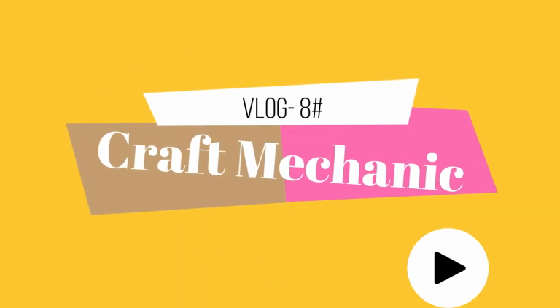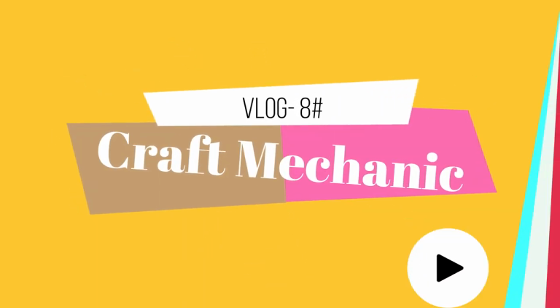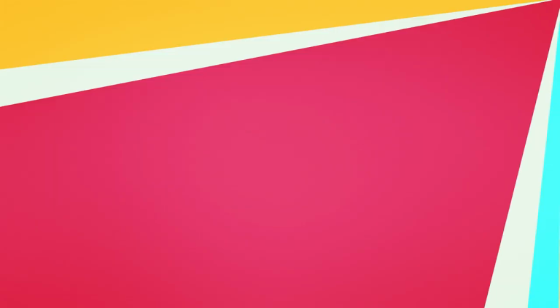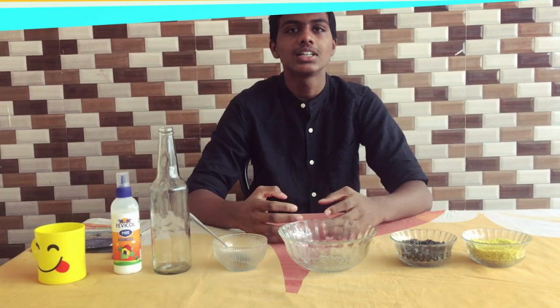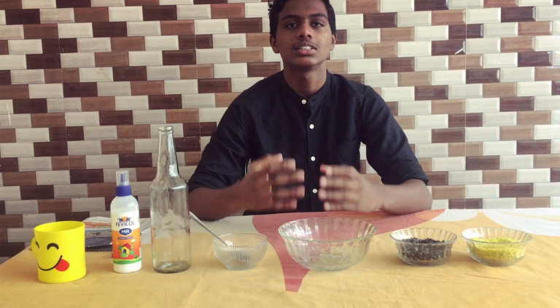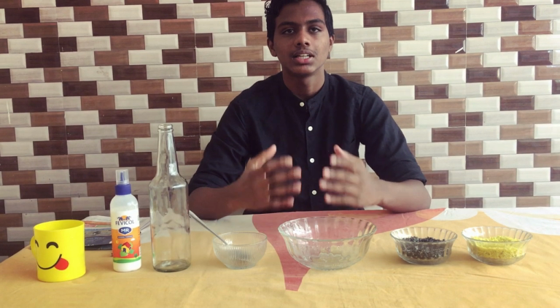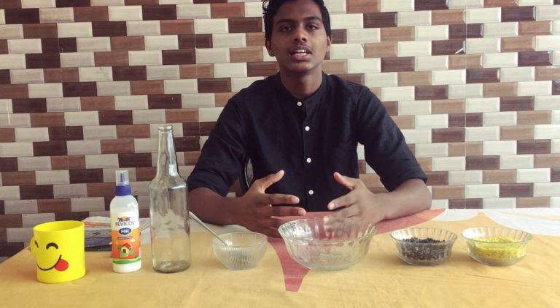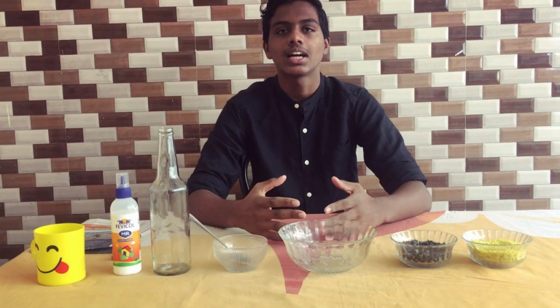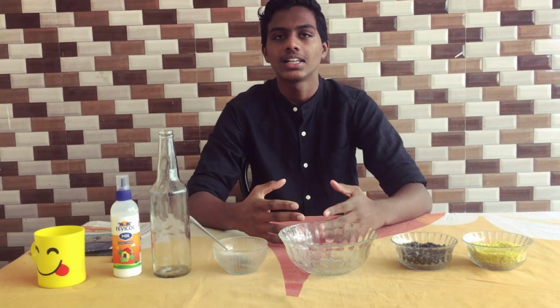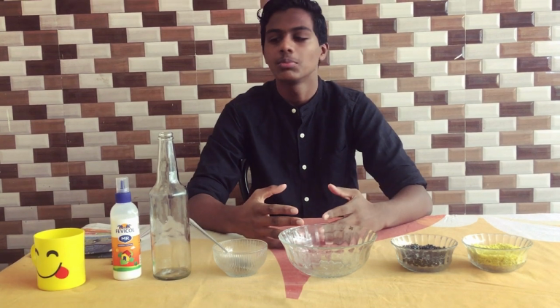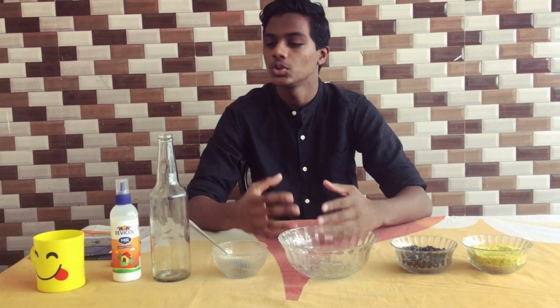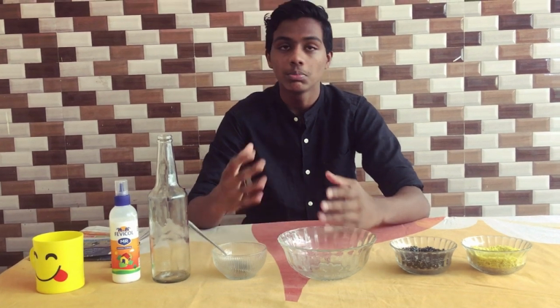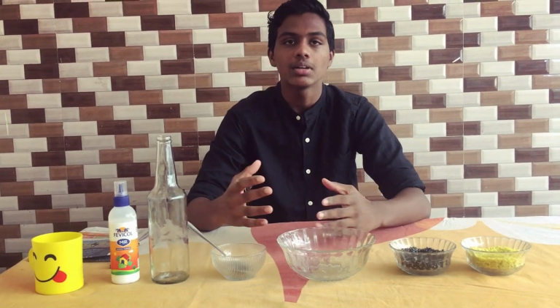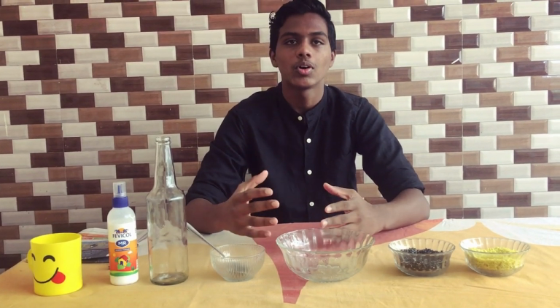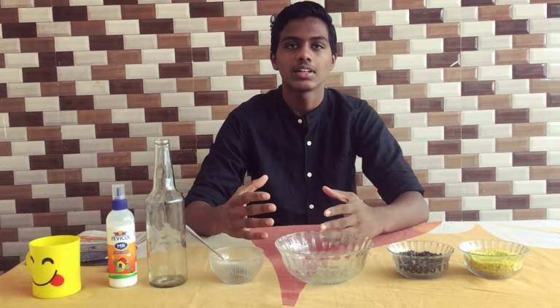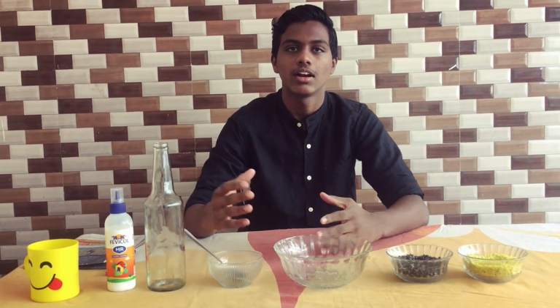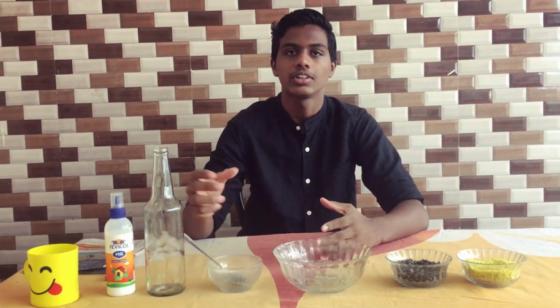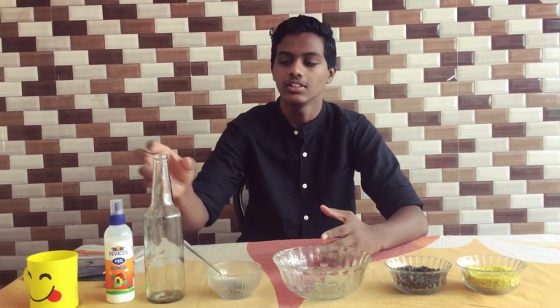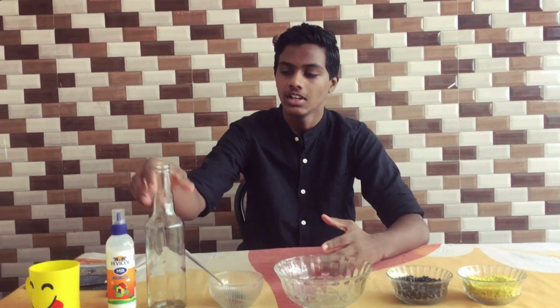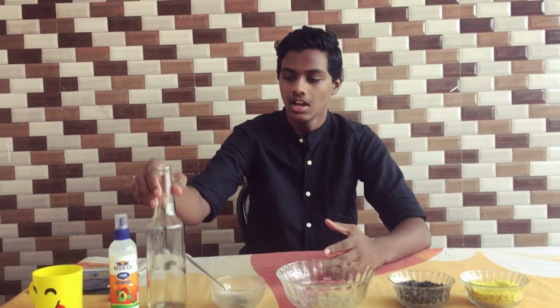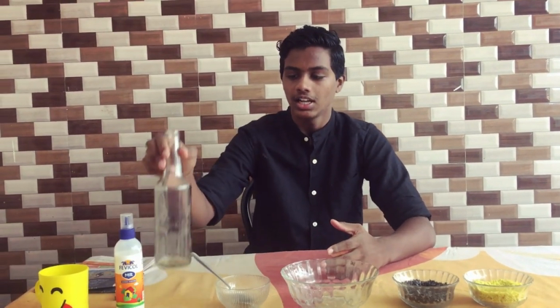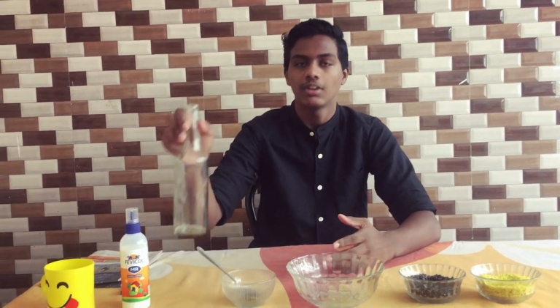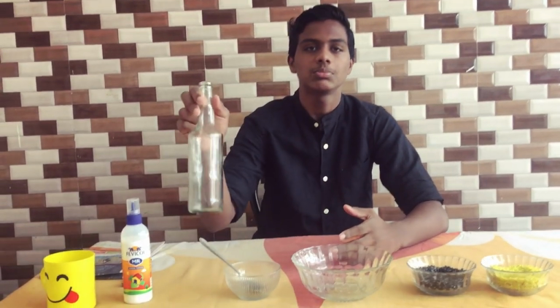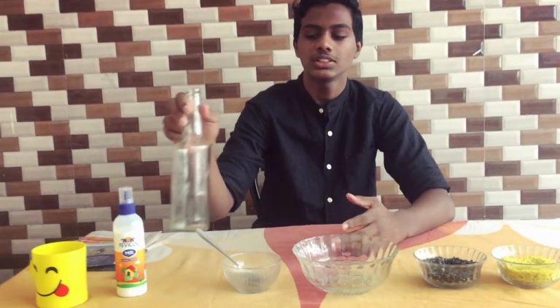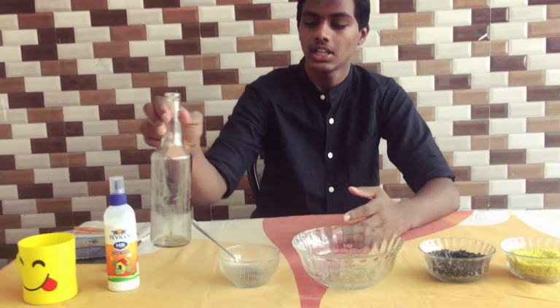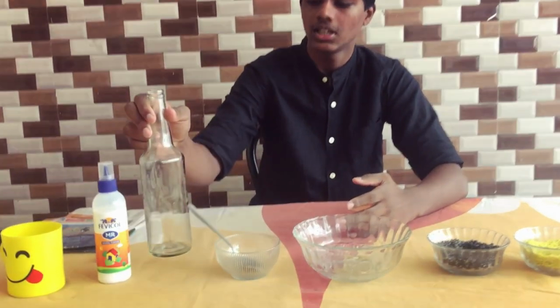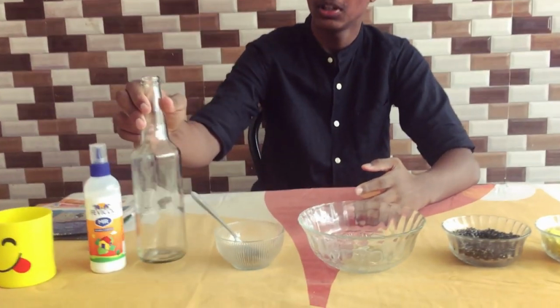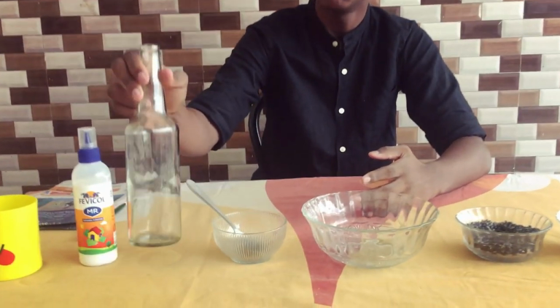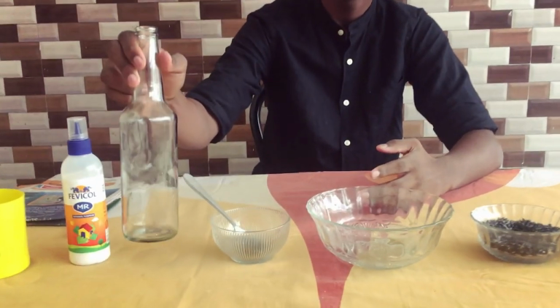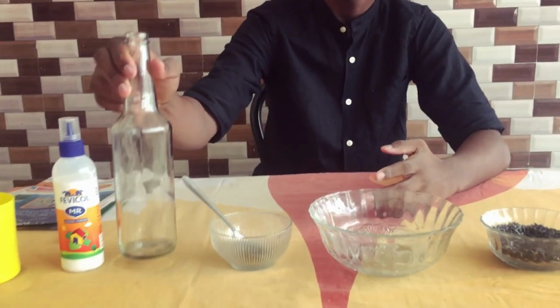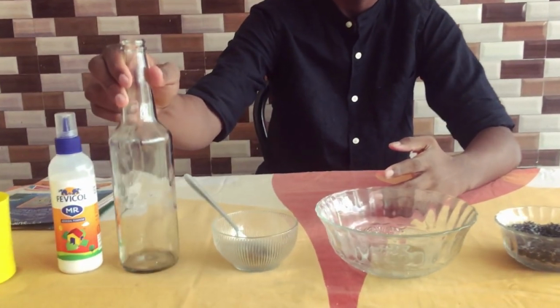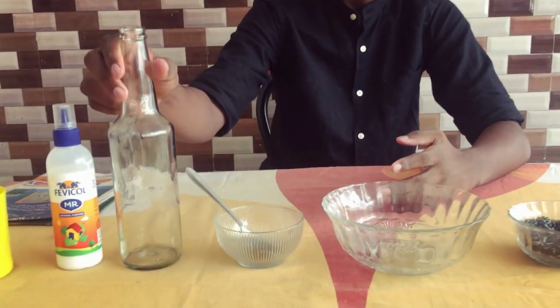This is a beer bottle craft. This is an empty beer bottle.